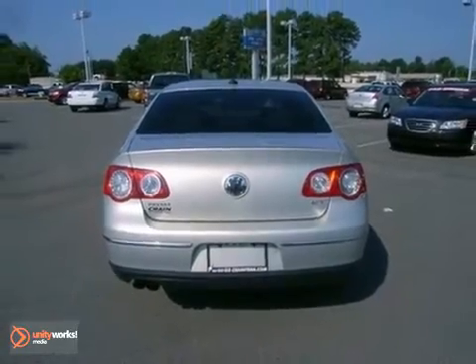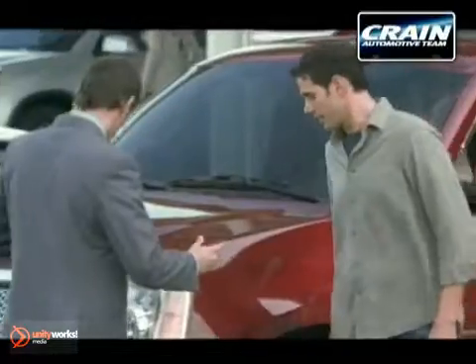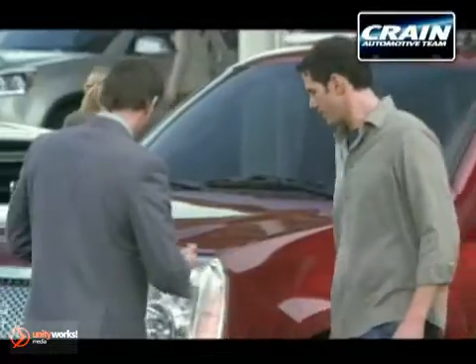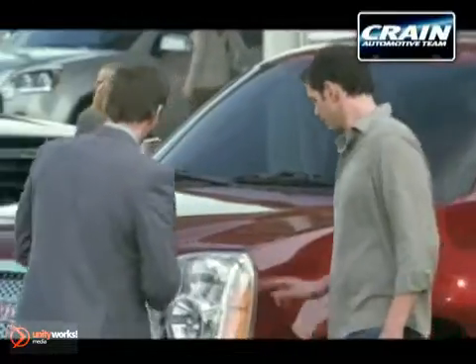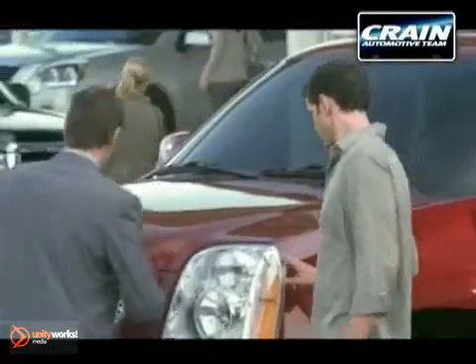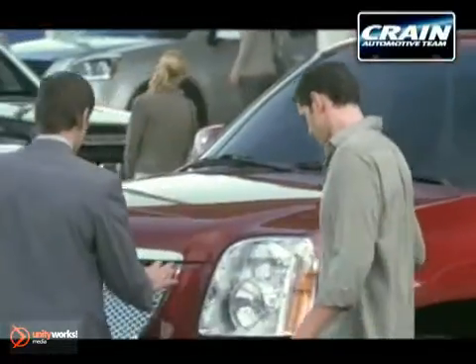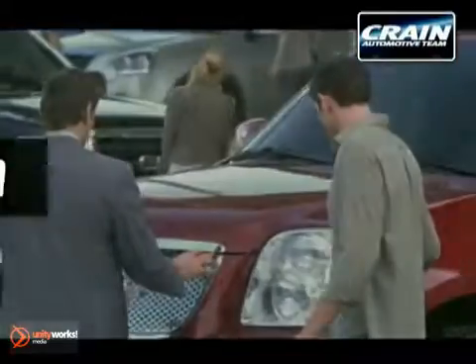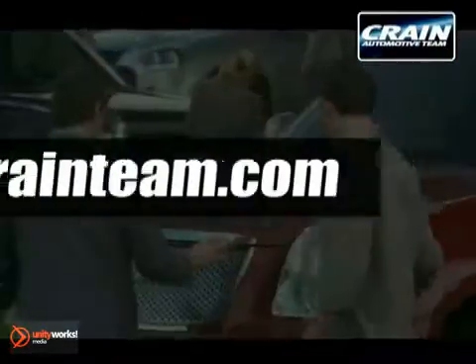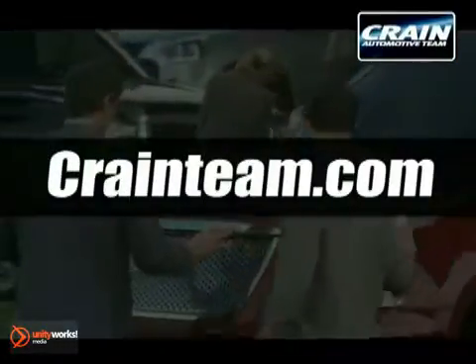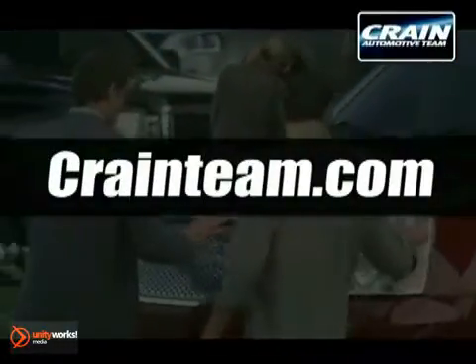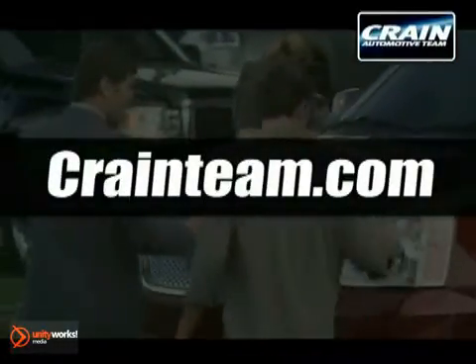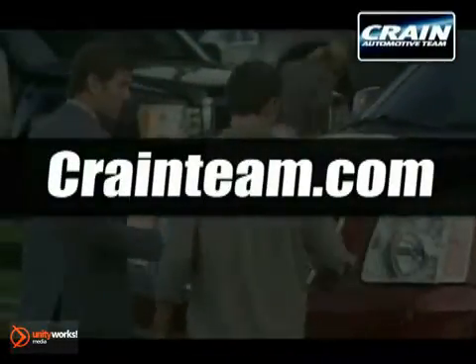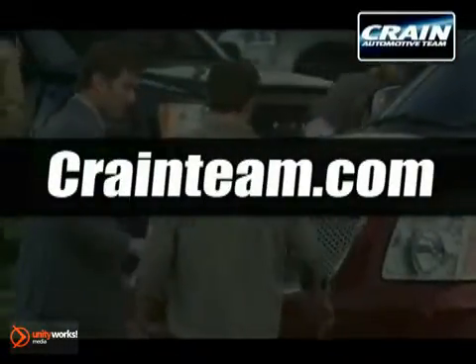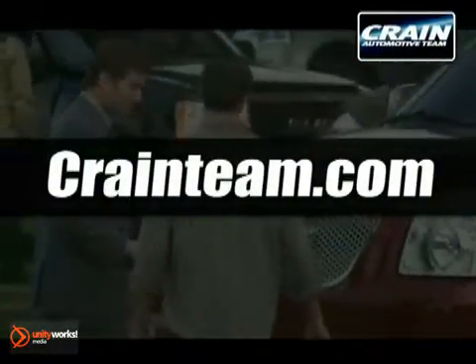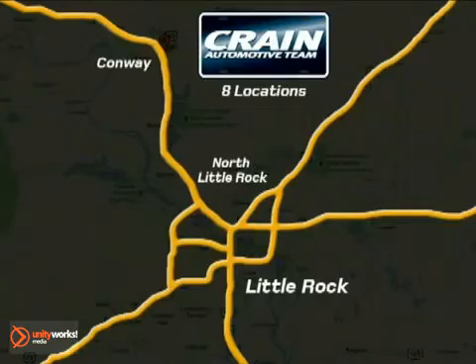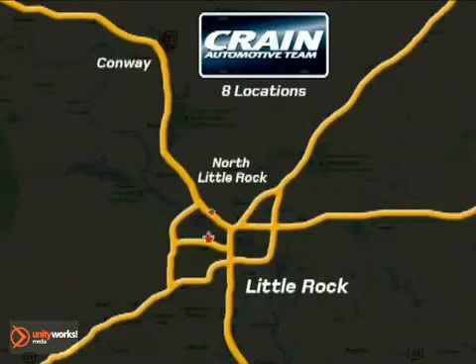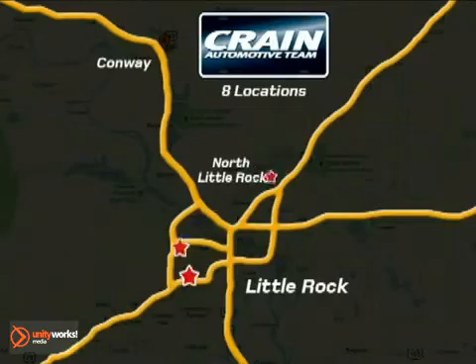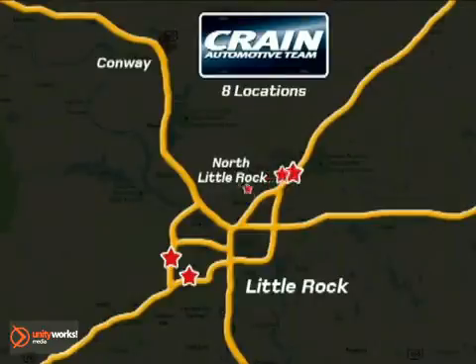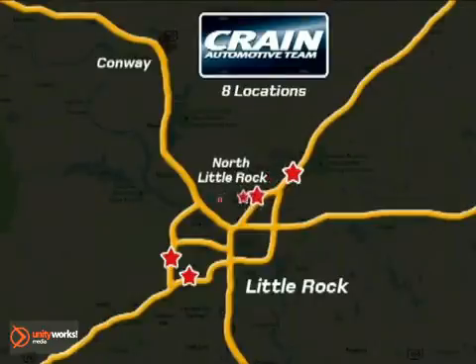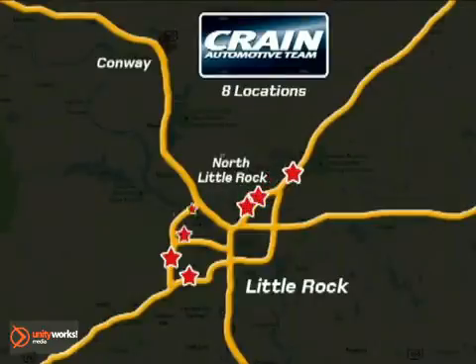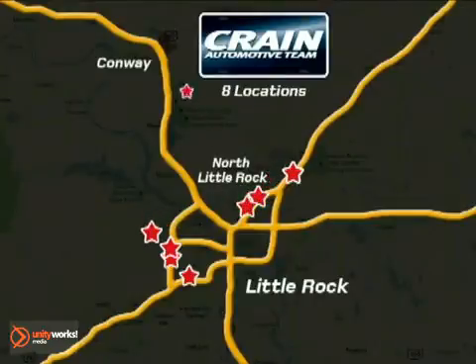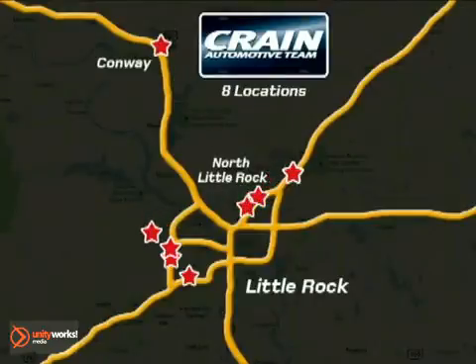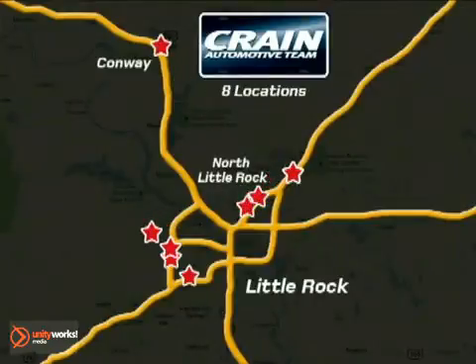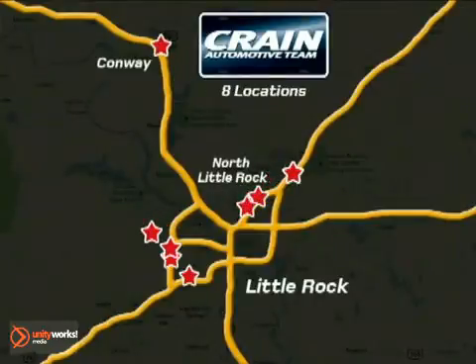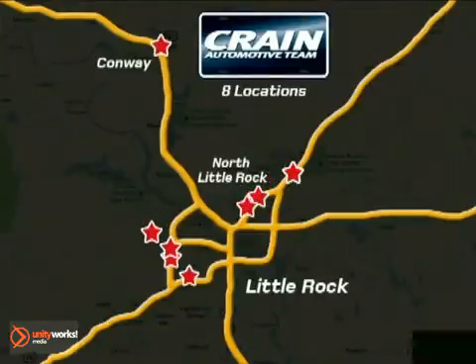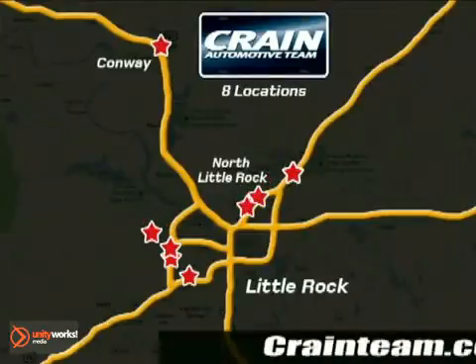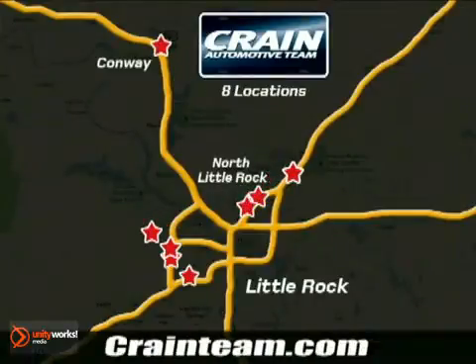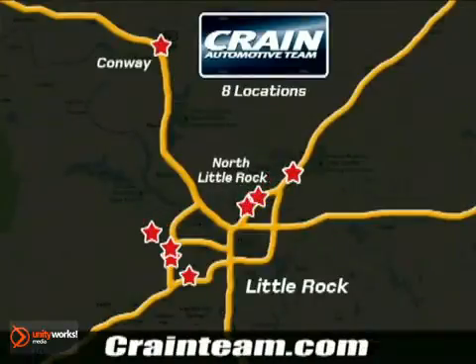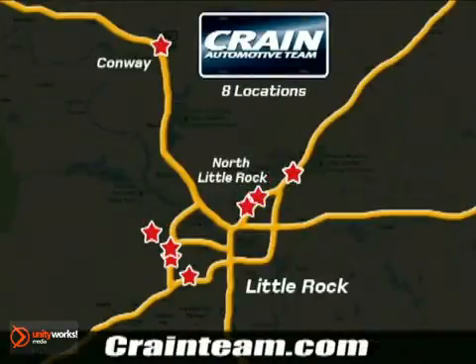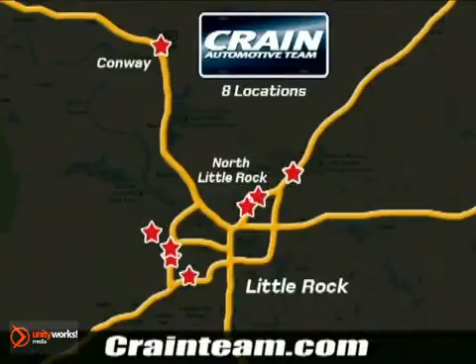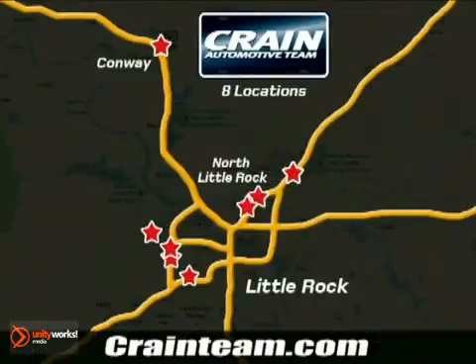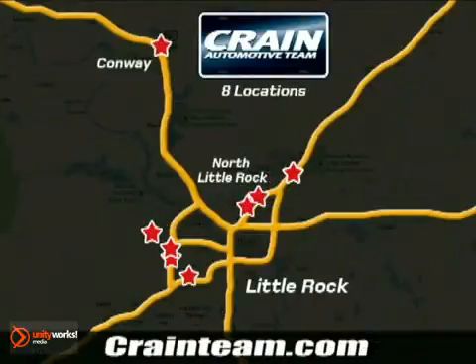Visit us anytime at Craneteam.com. Craneteam's got them. Craneteam.com.